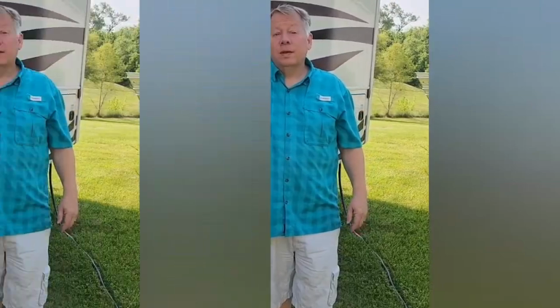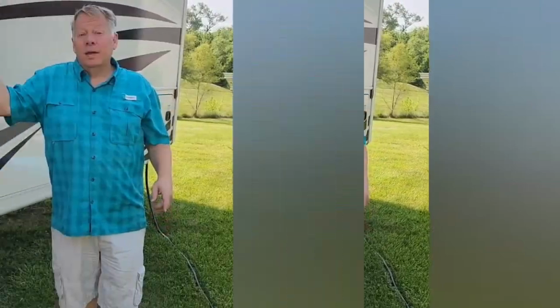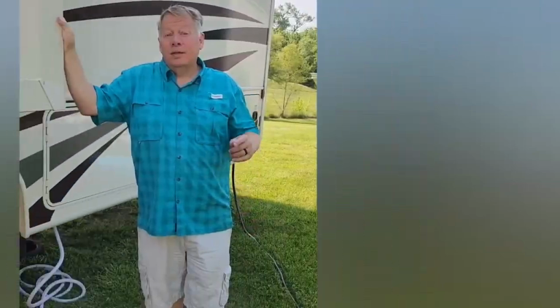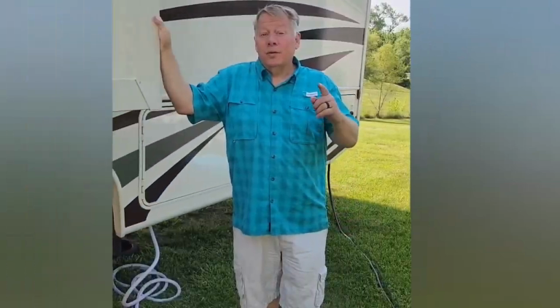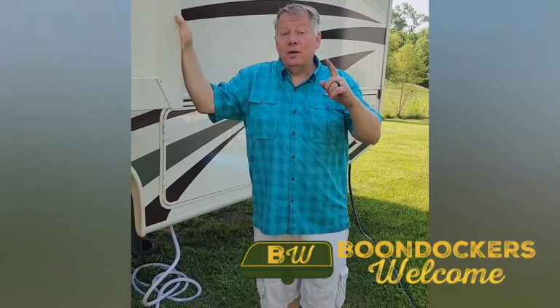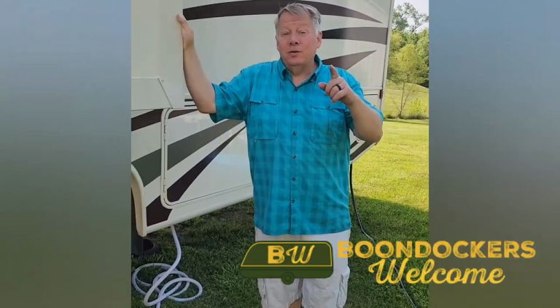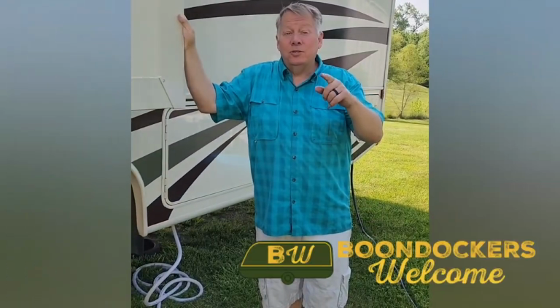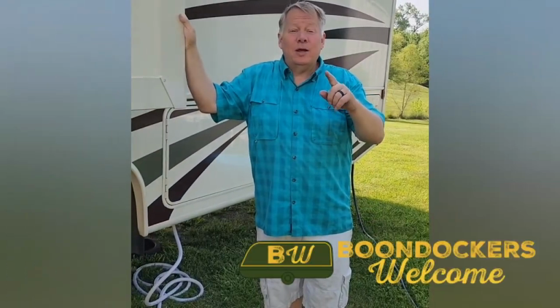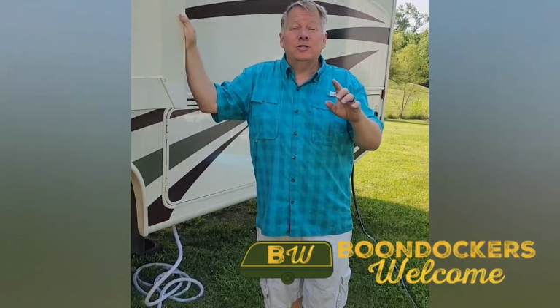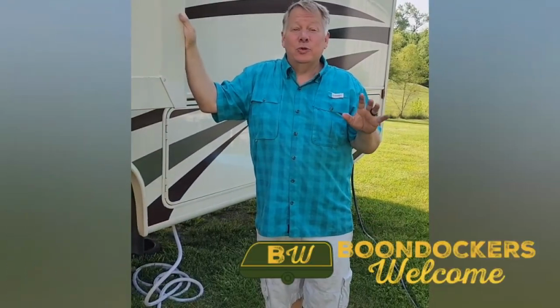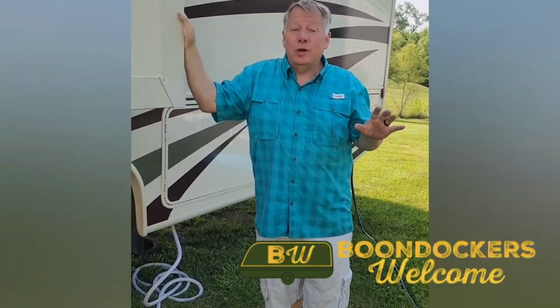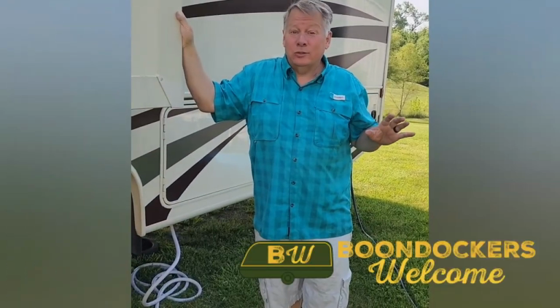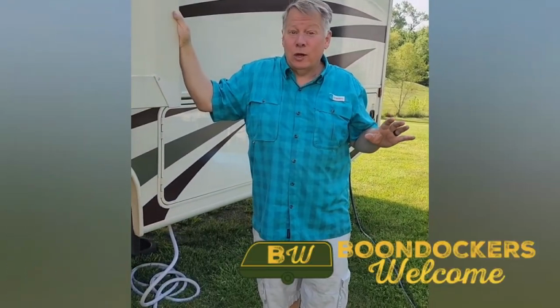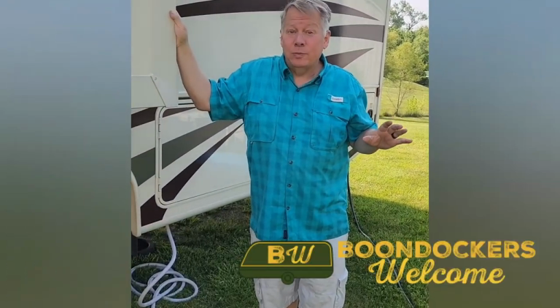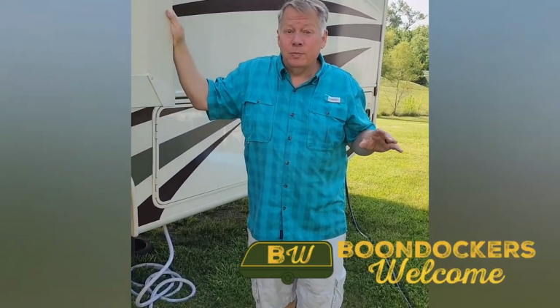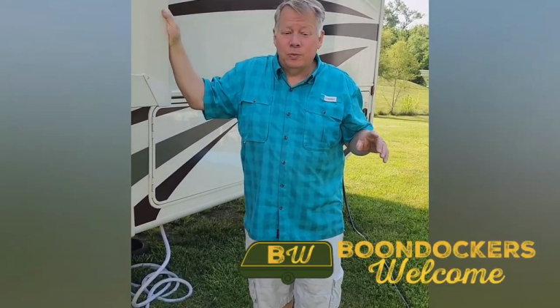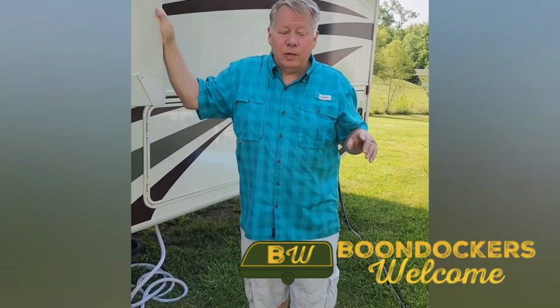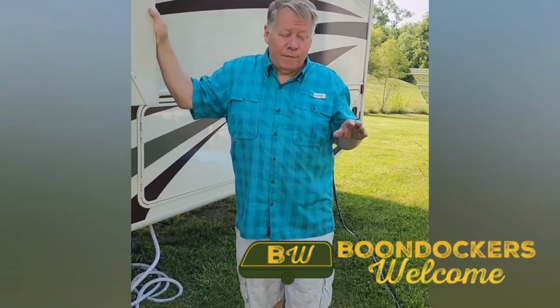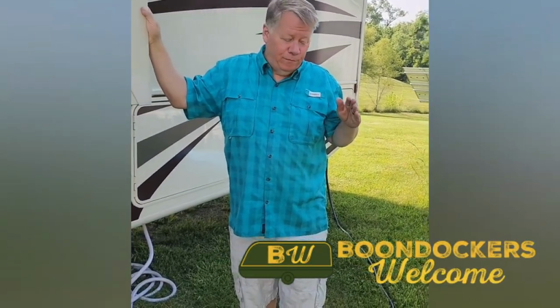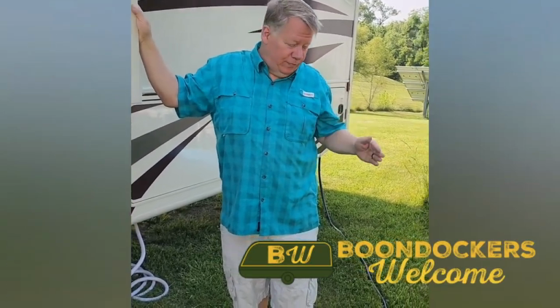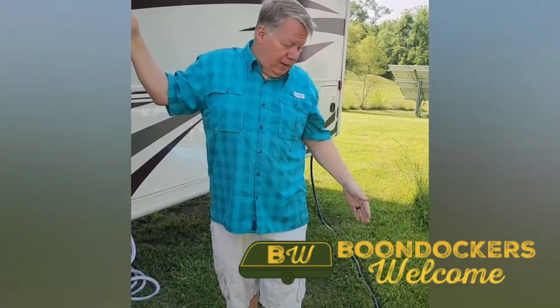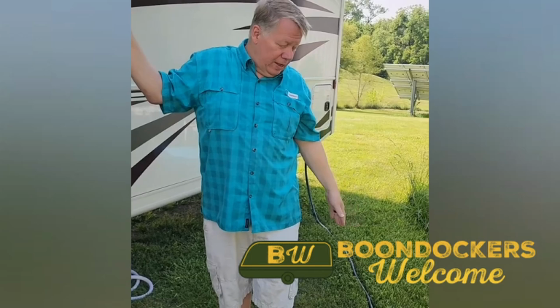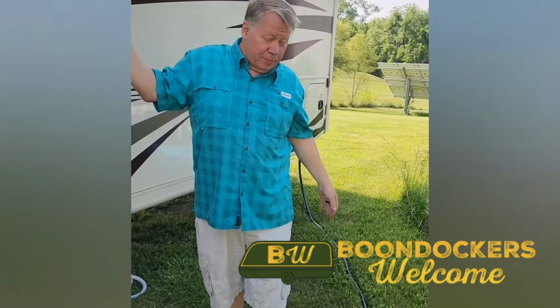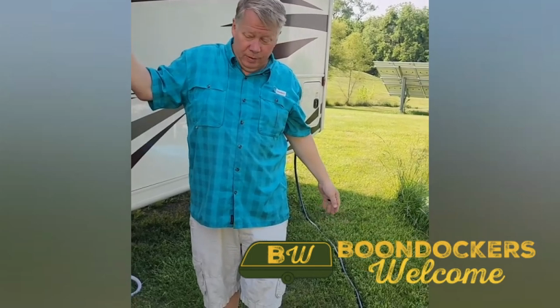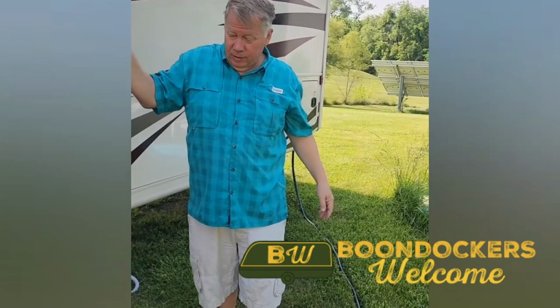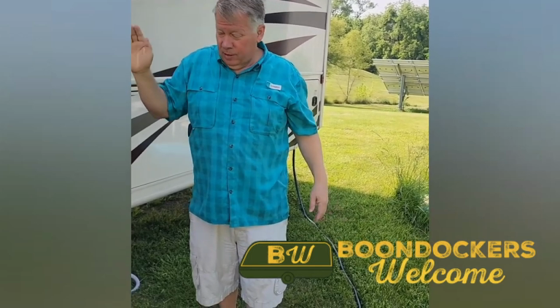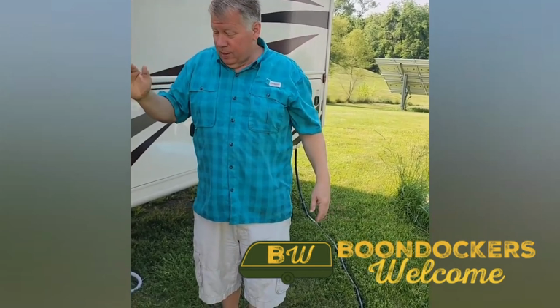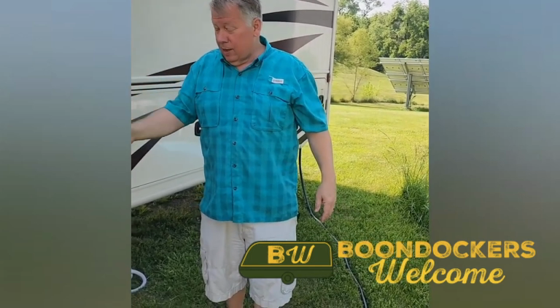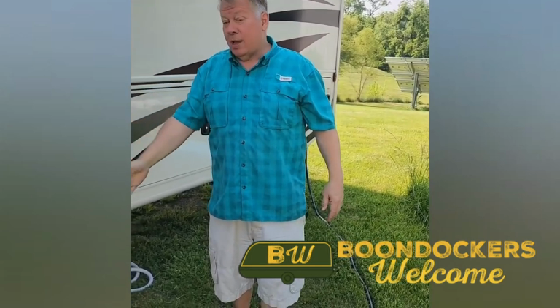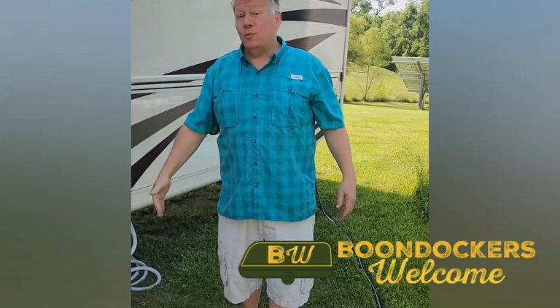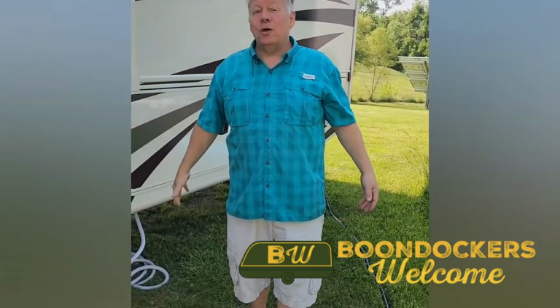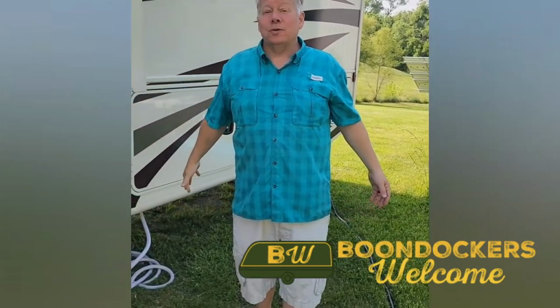The great news about this Boondockers Welcome stop — we got 50 amp and water.